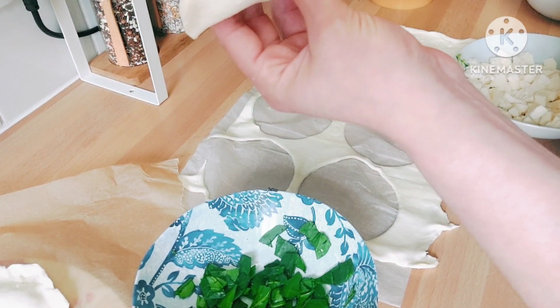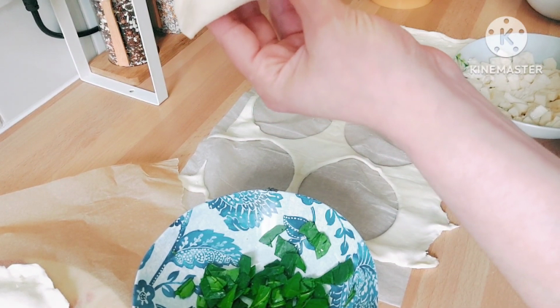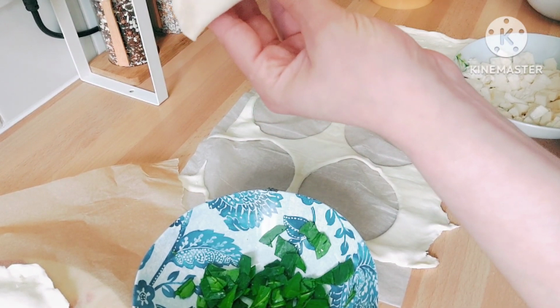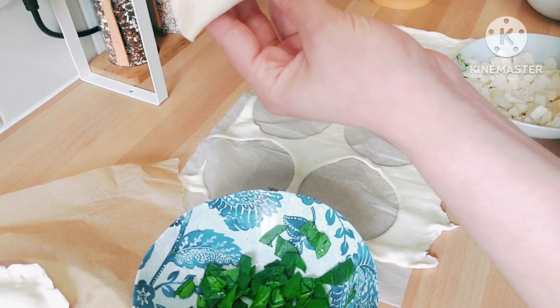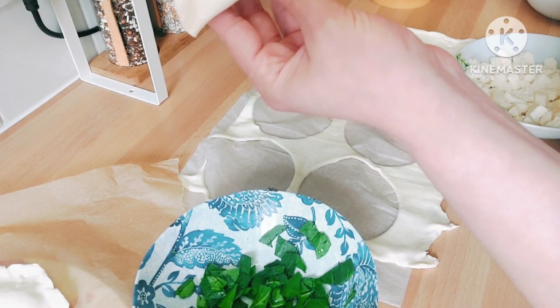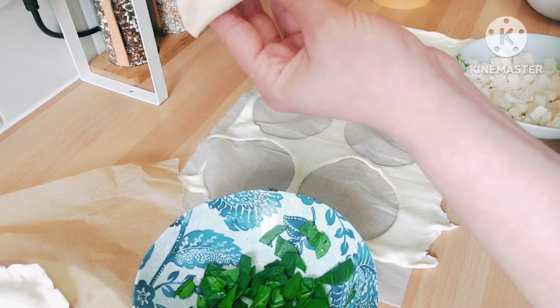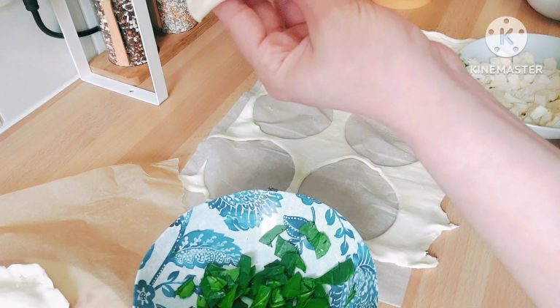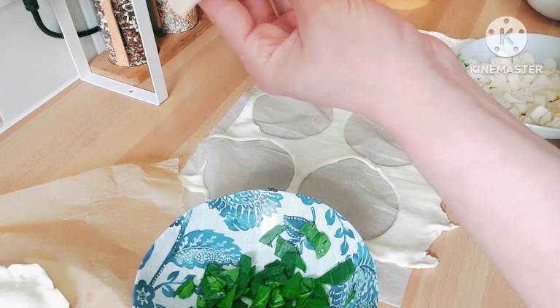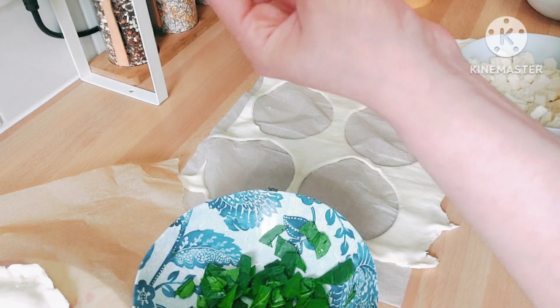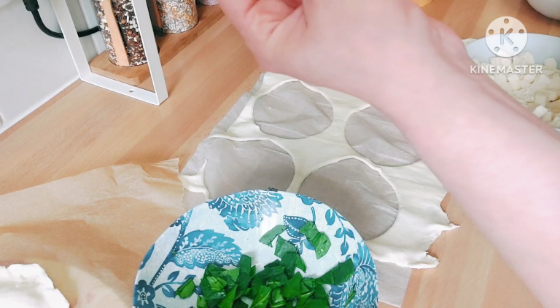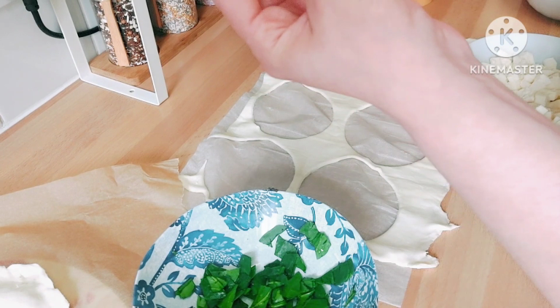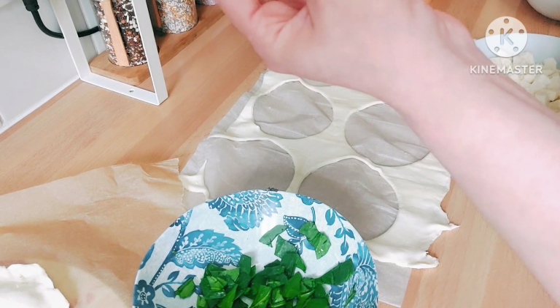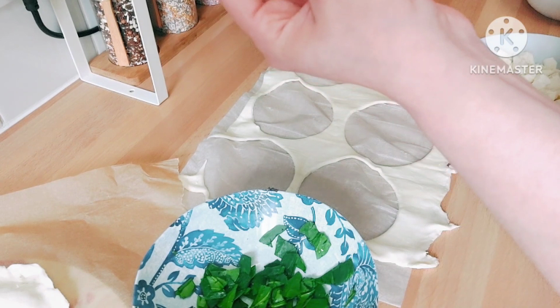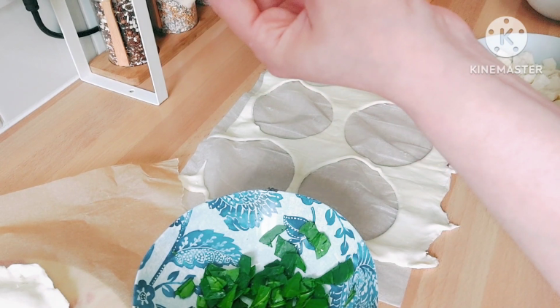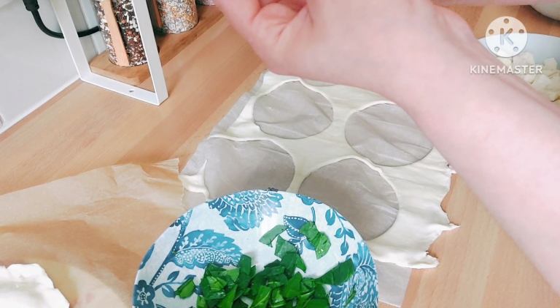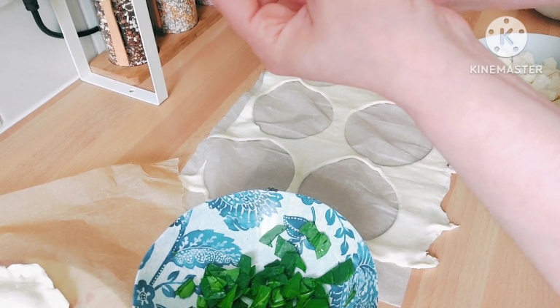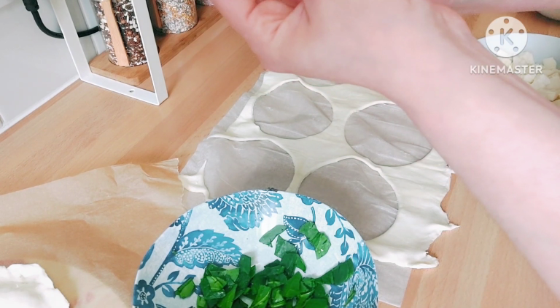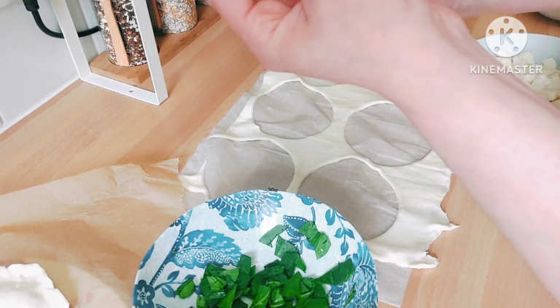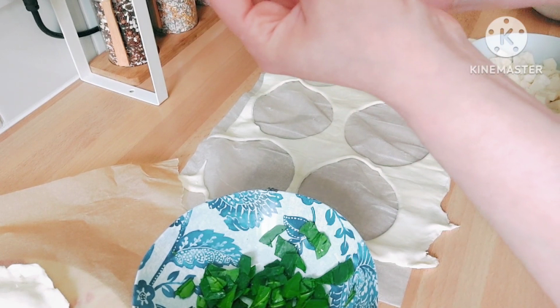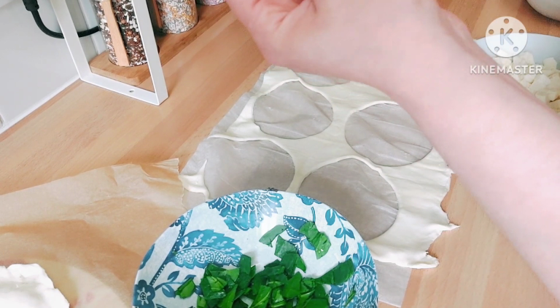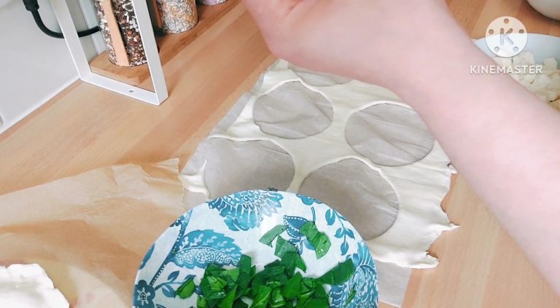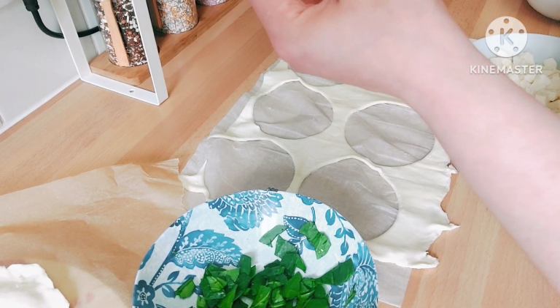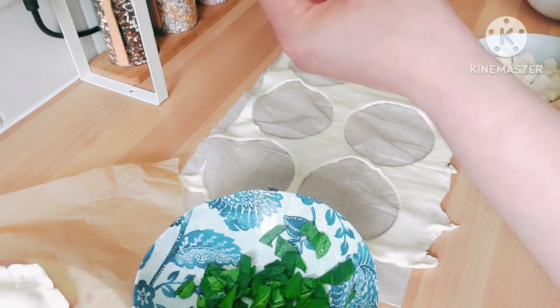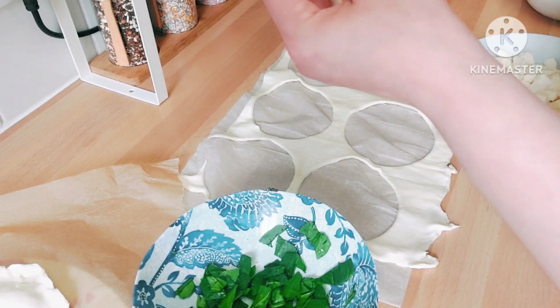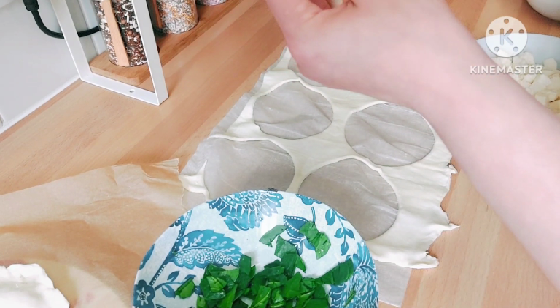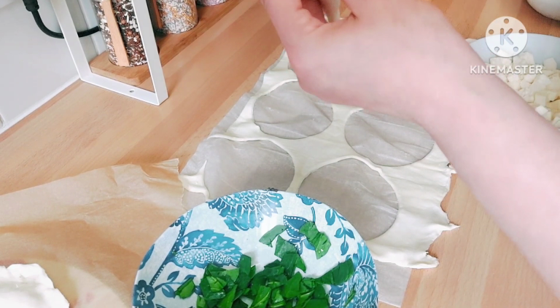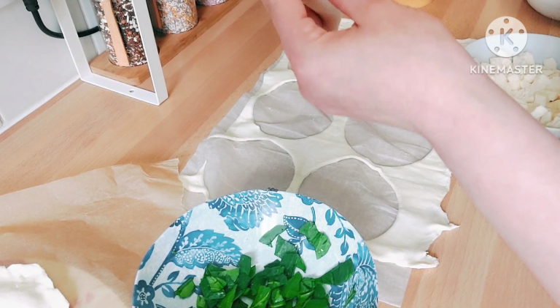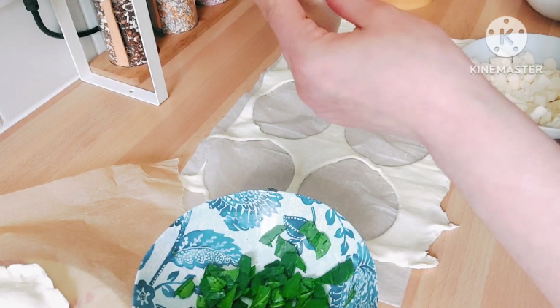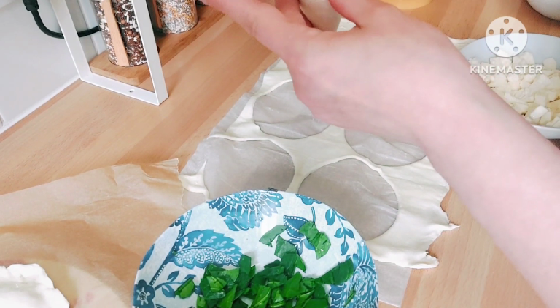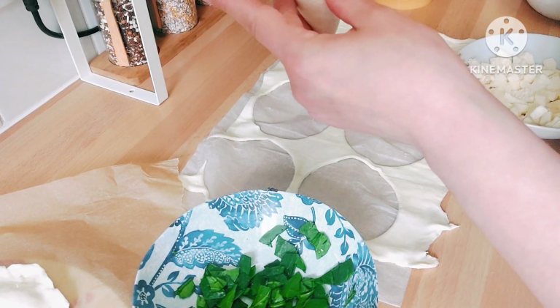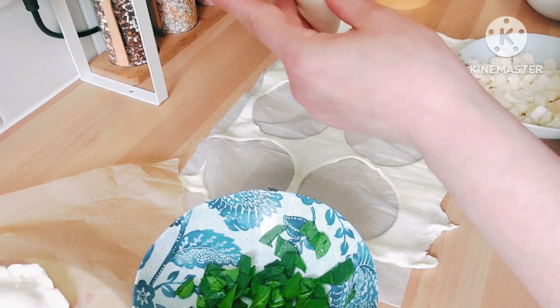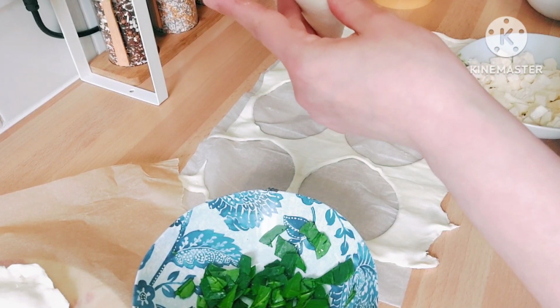Before you put them in the oven, the oven has to be high so they go puffy and crispy.